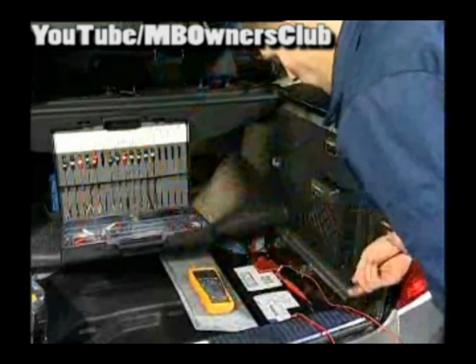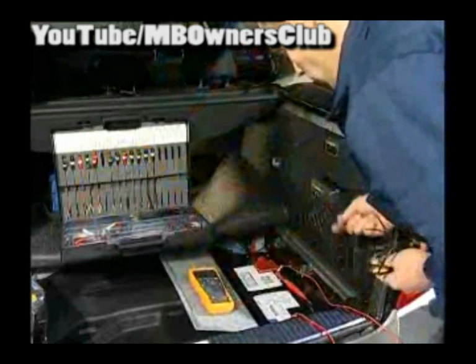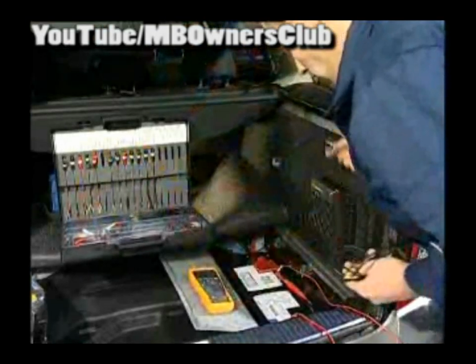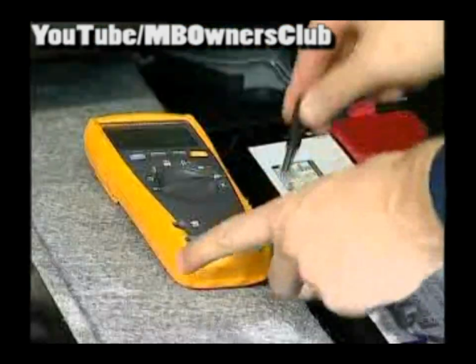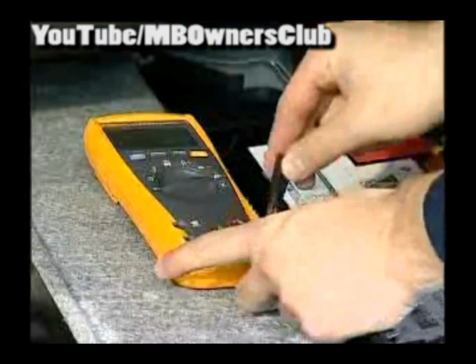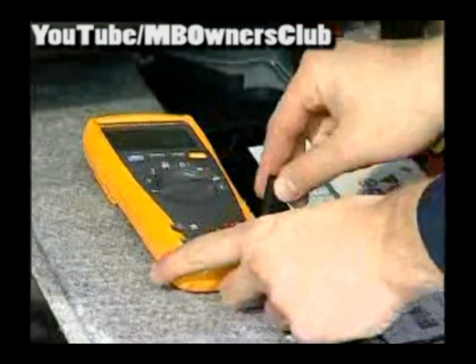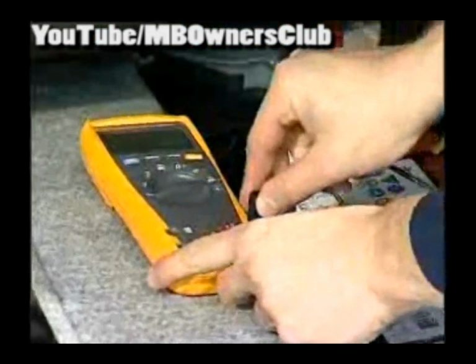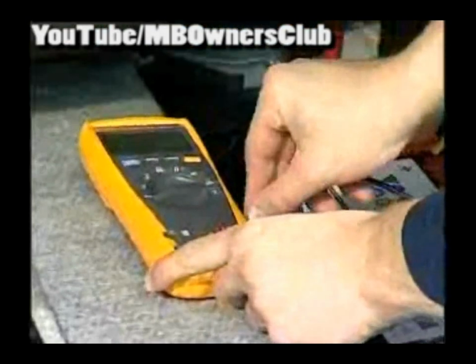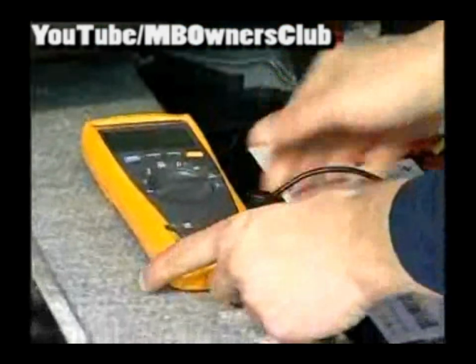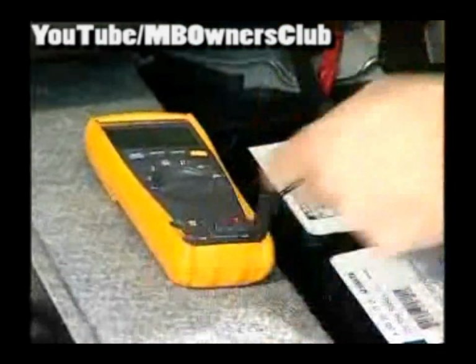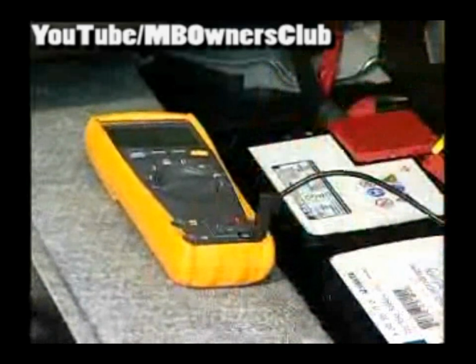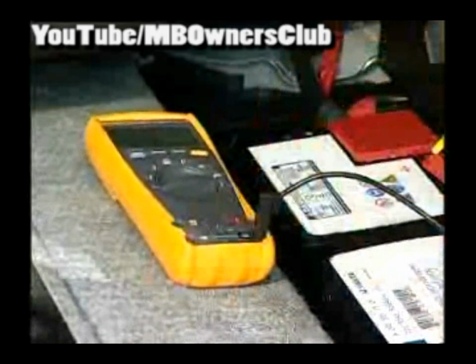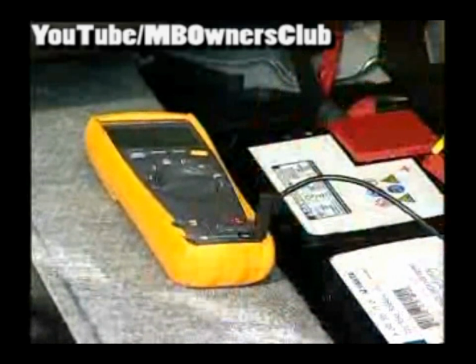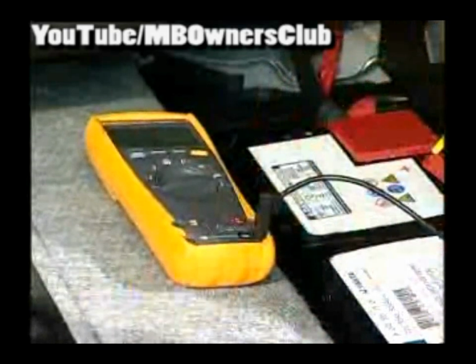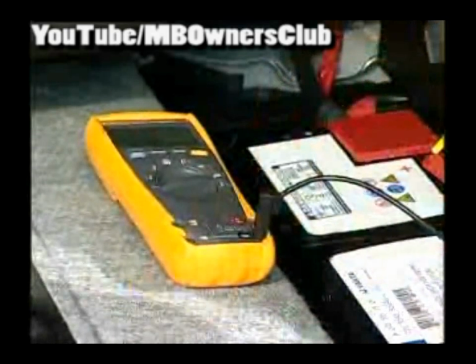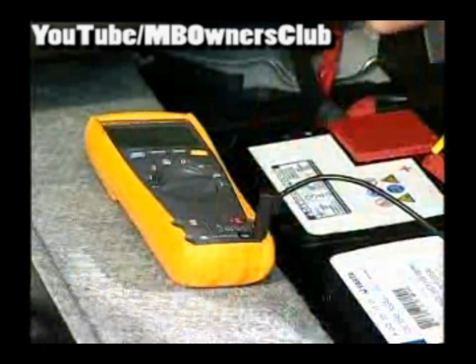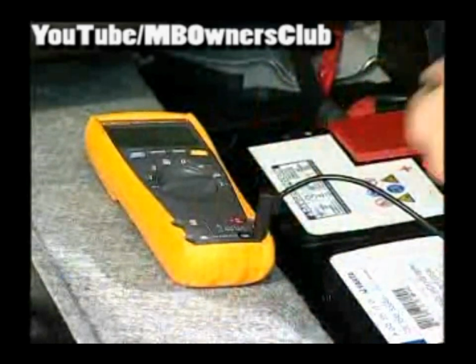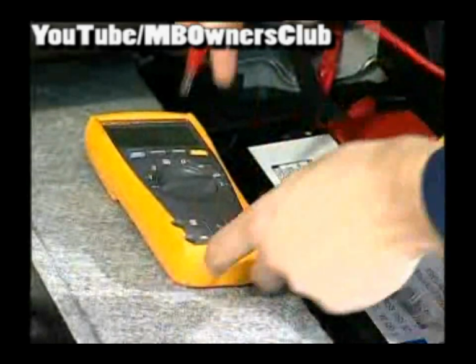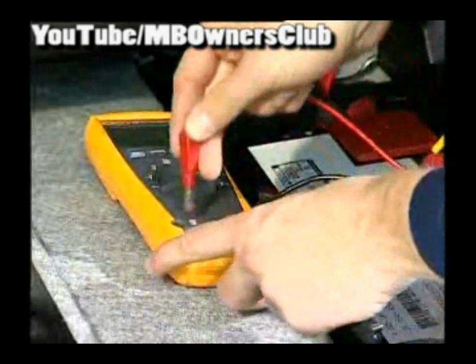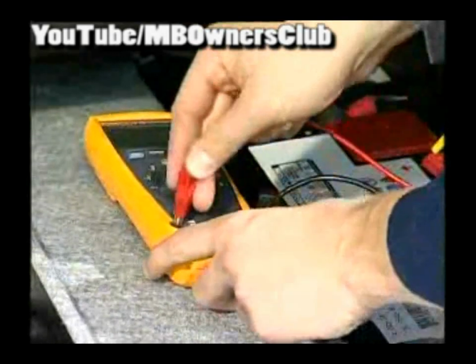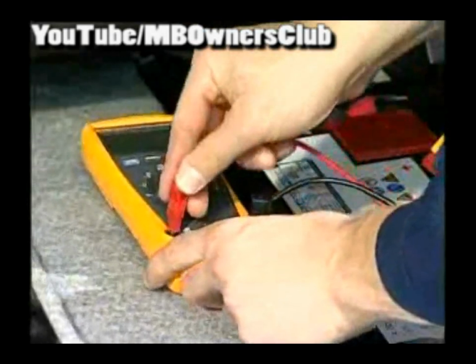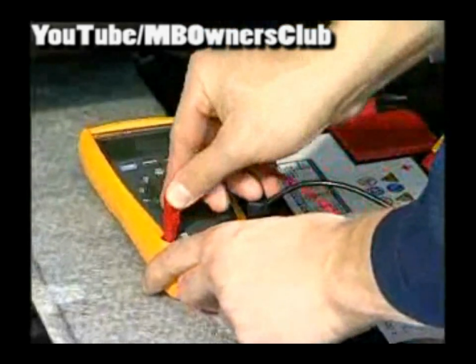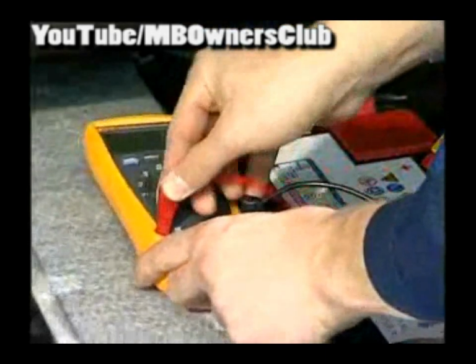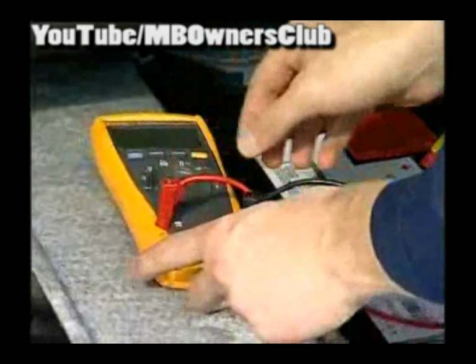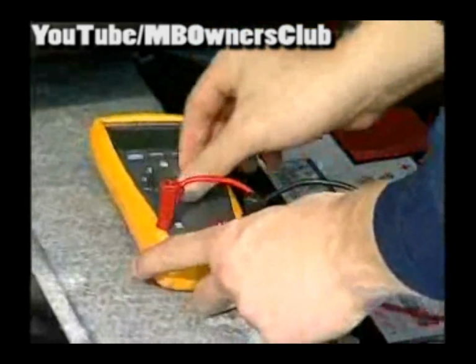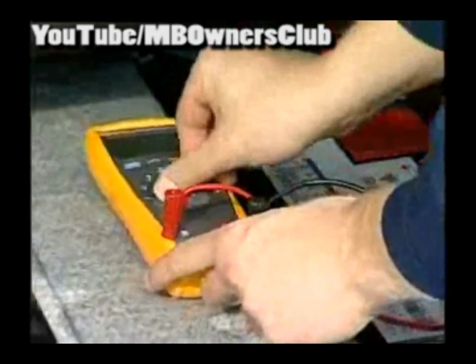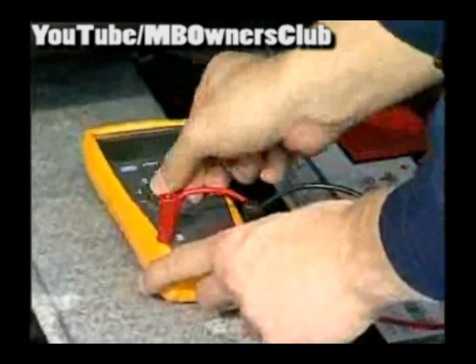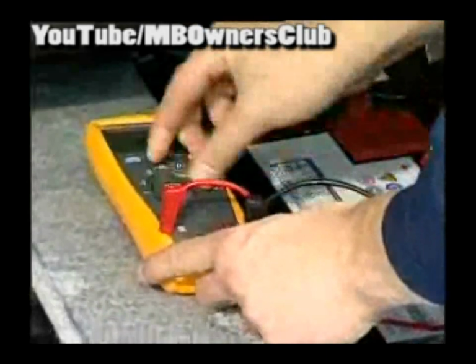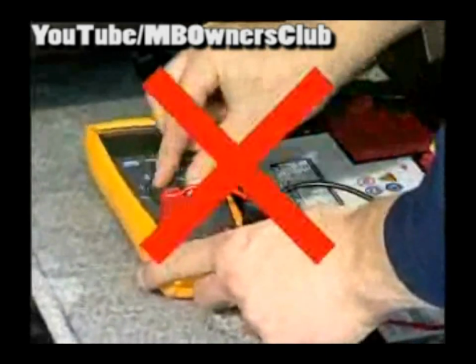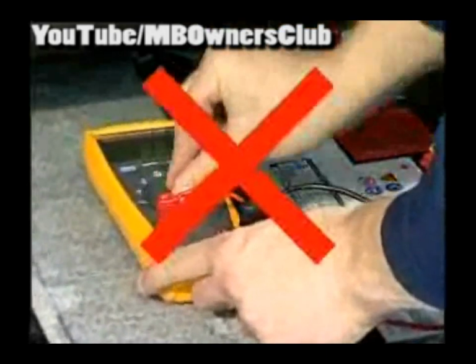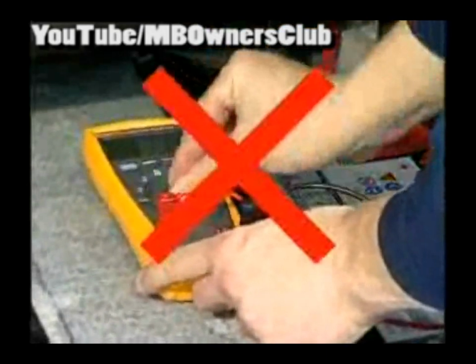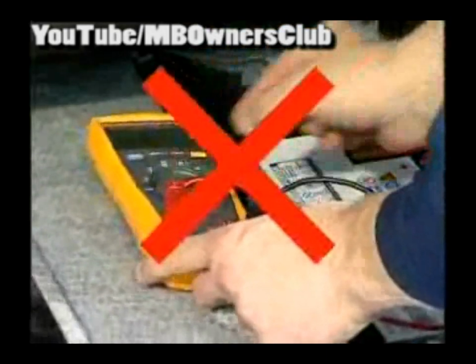With the Type 204, as with all vehicles, the closed current check works with a clamp meter without connecting the multimeter.